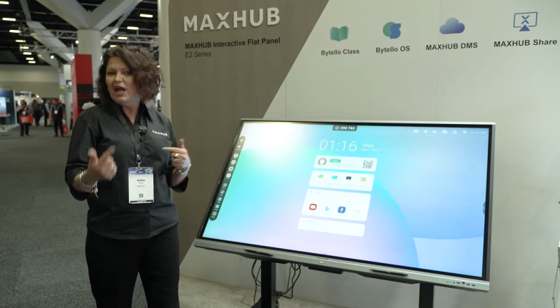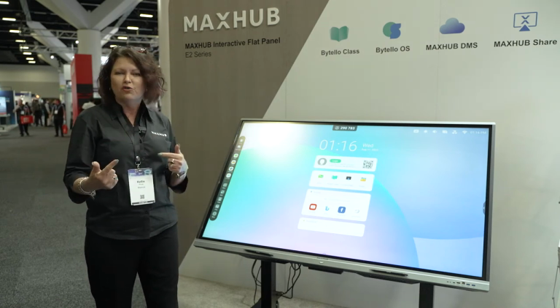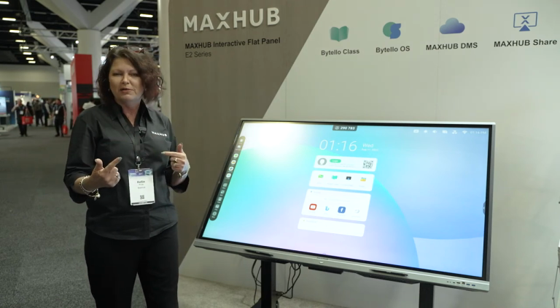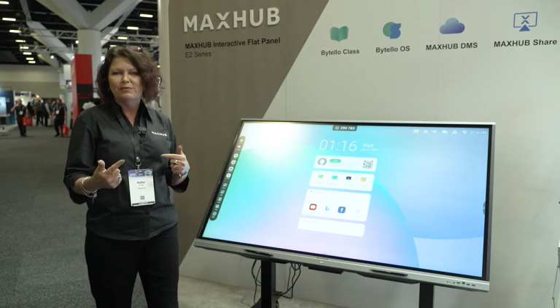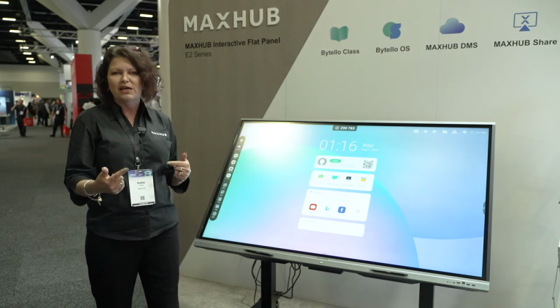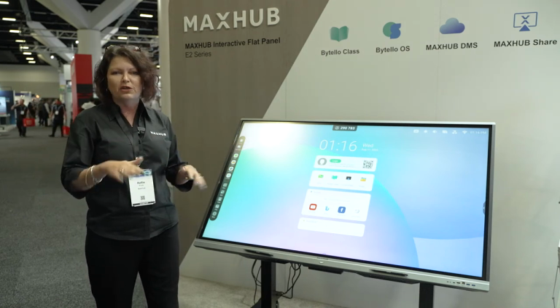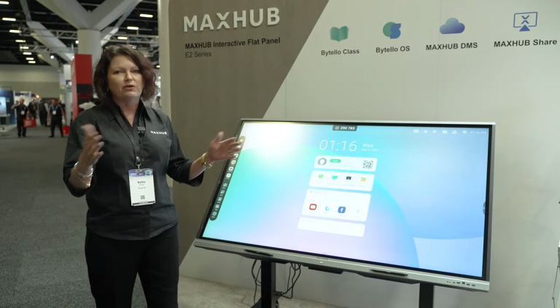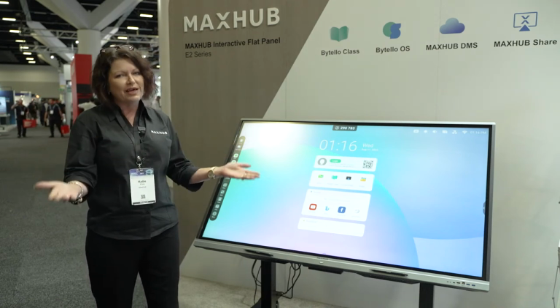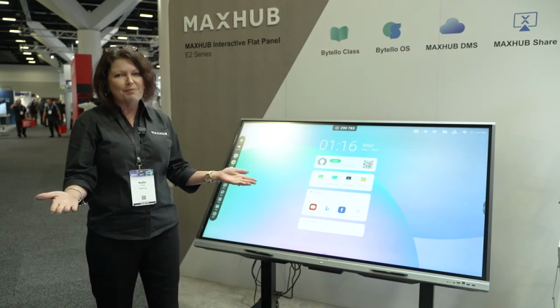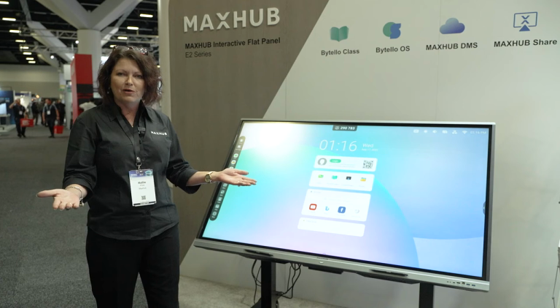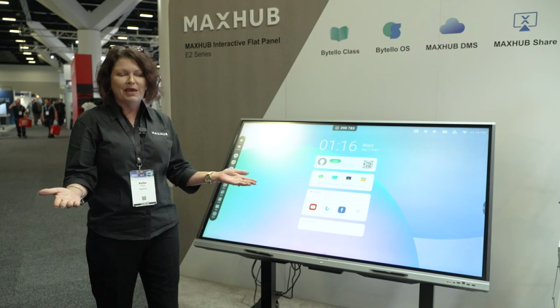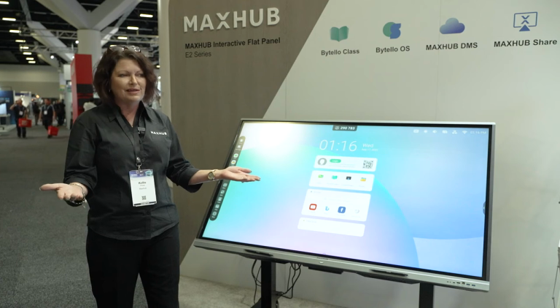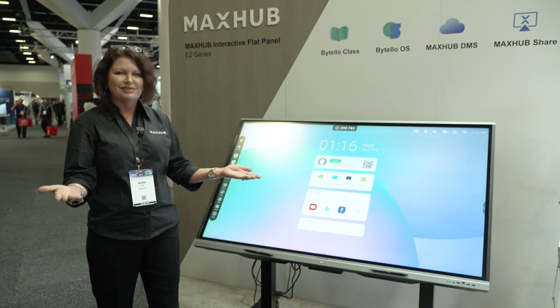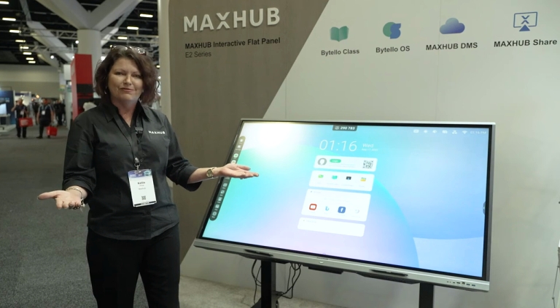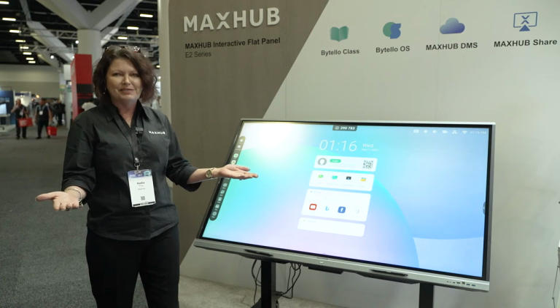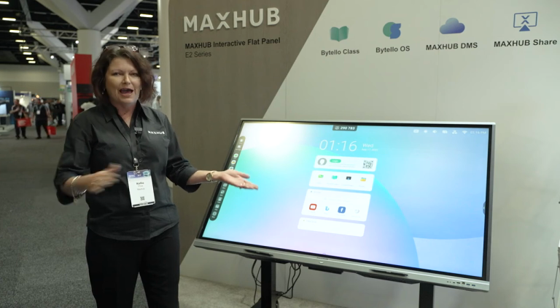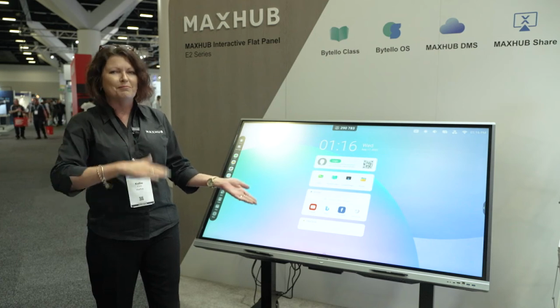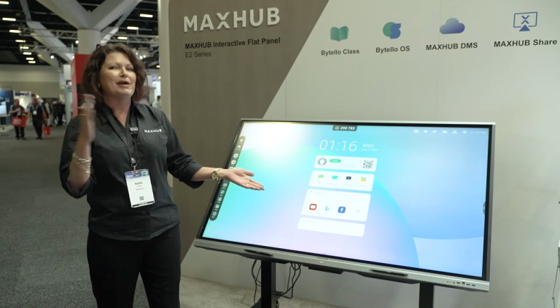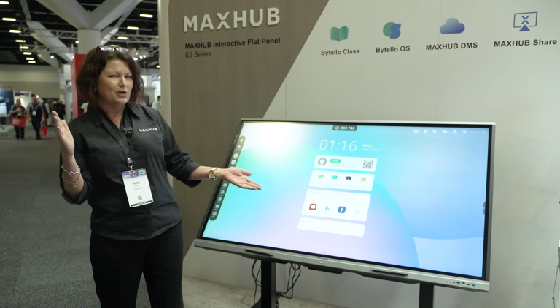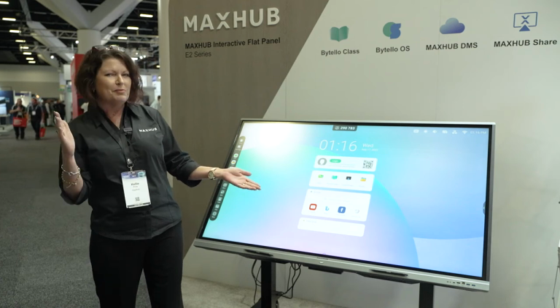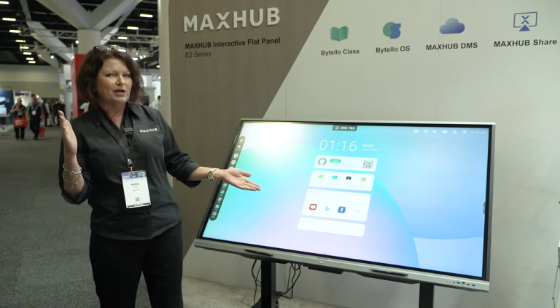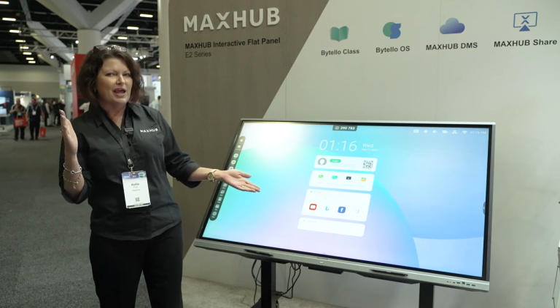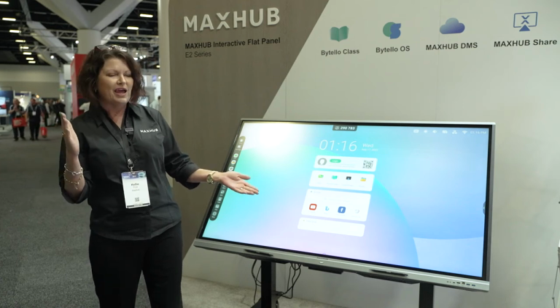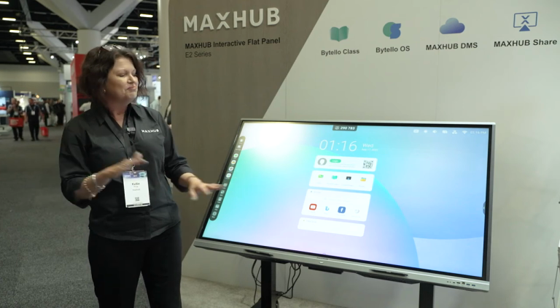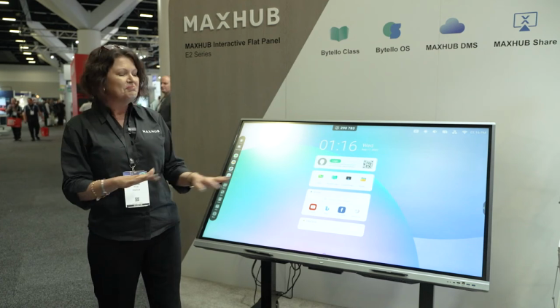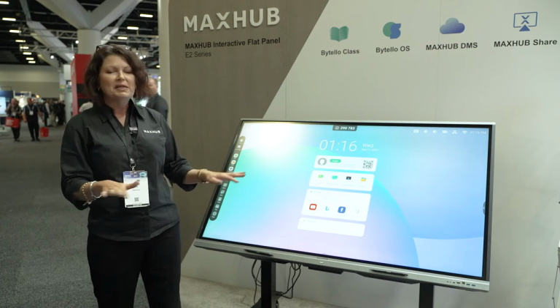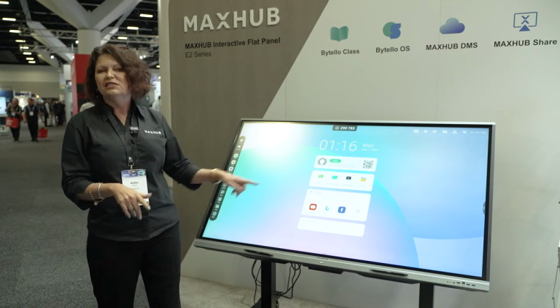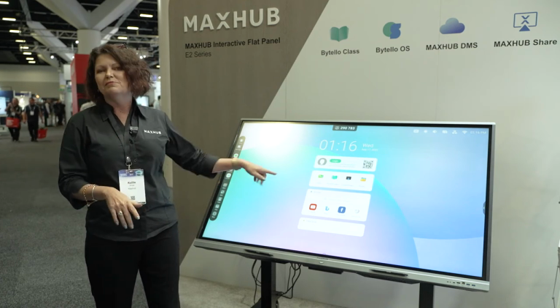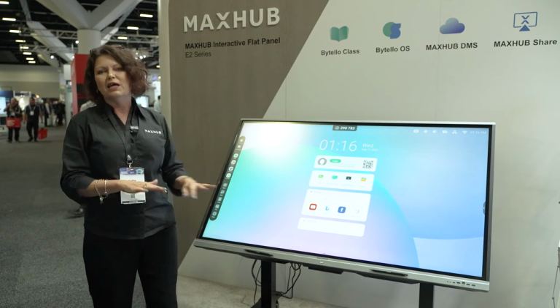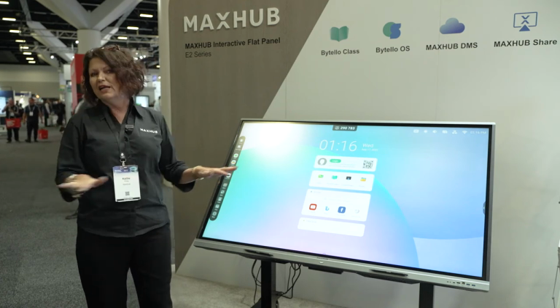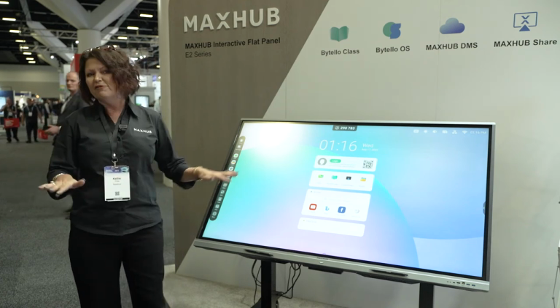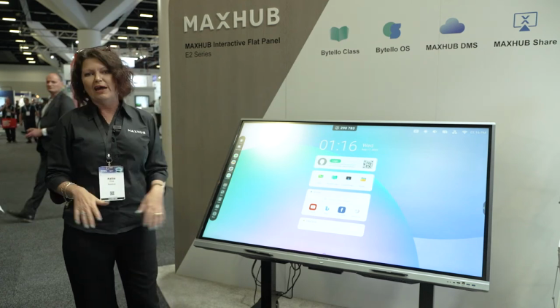You know how normally we tell you, yeah by all means flip it down but make sure you put it away again? Doesn't matter — leave it flat.